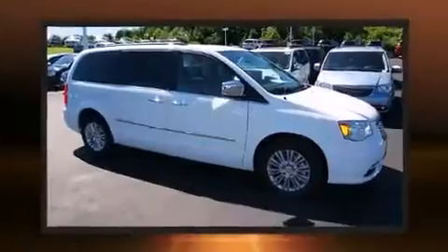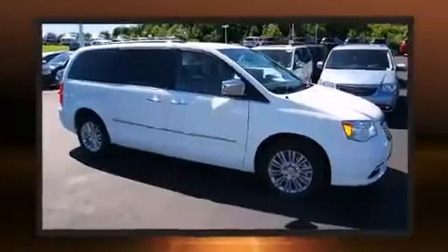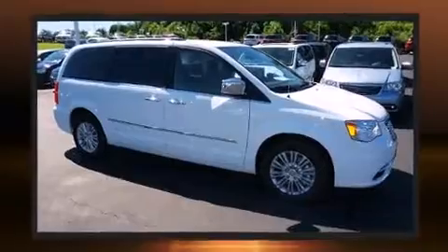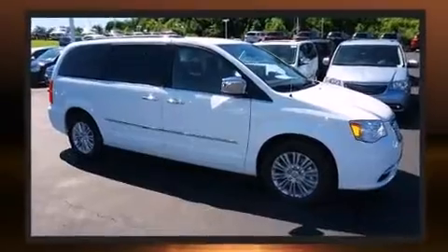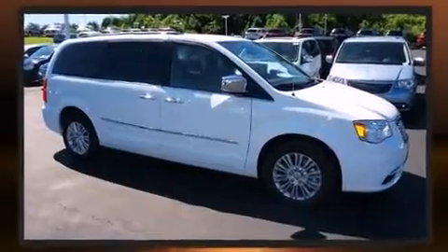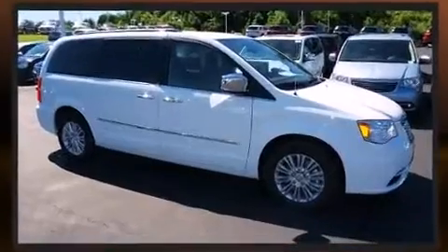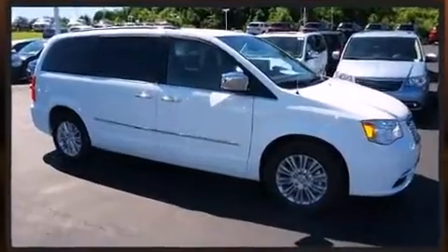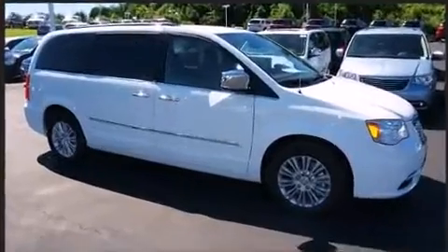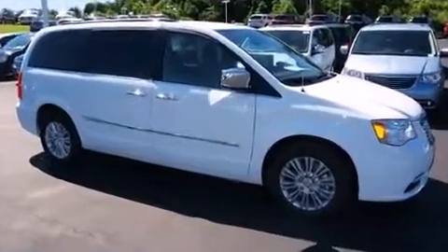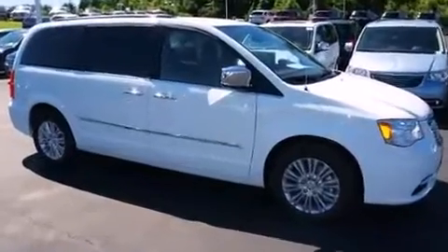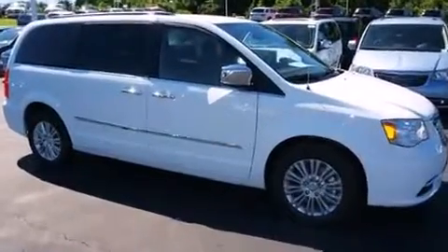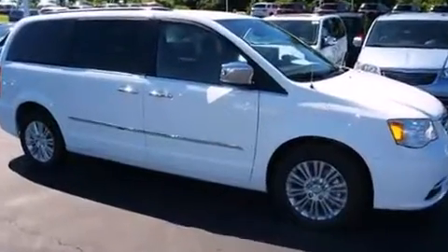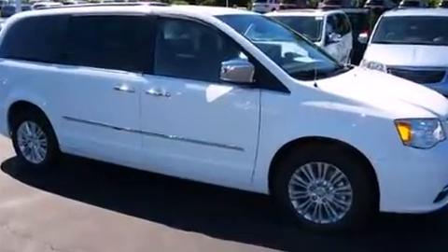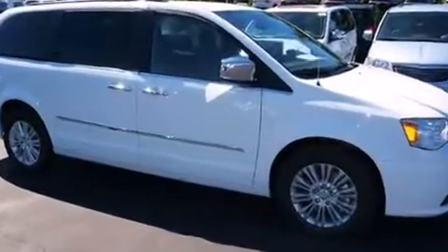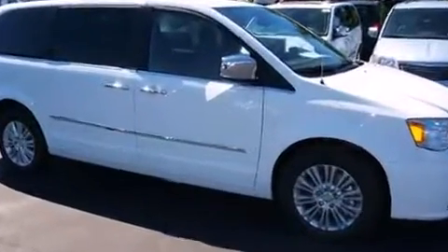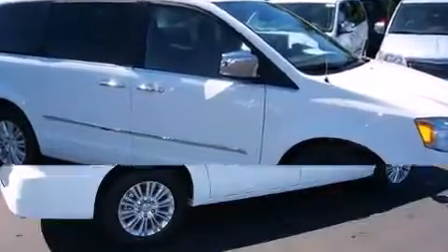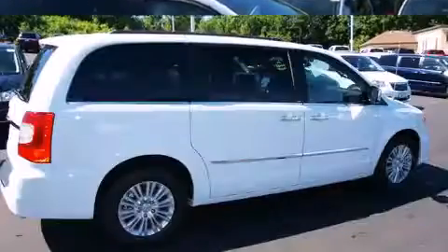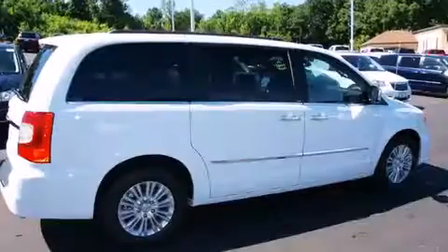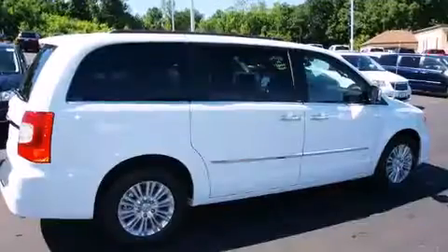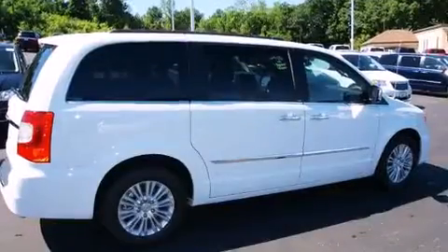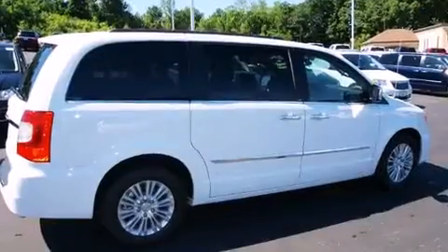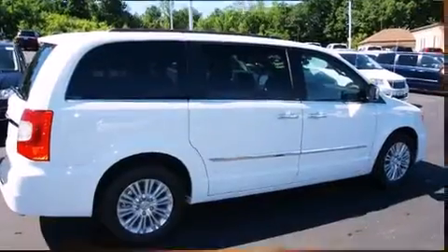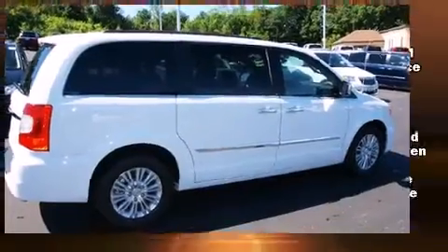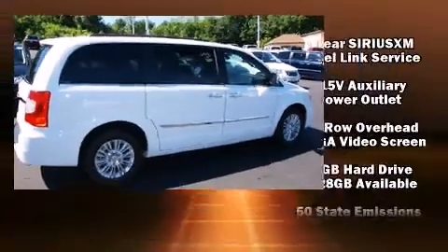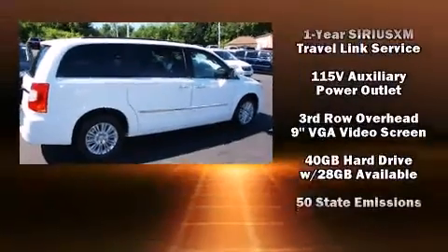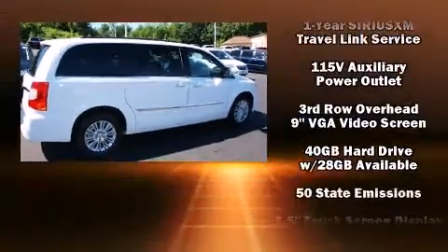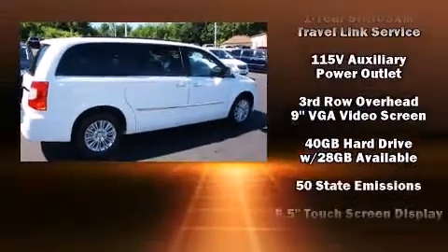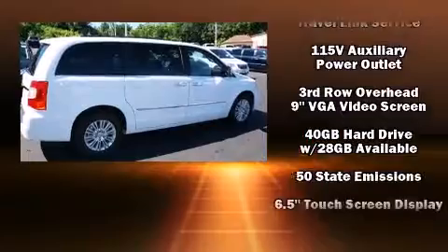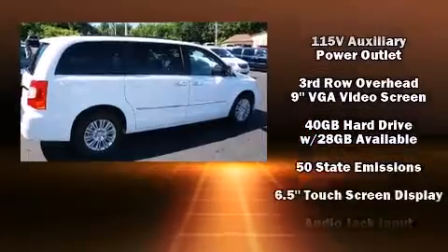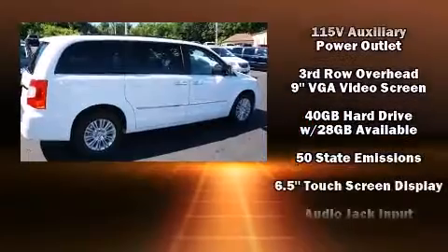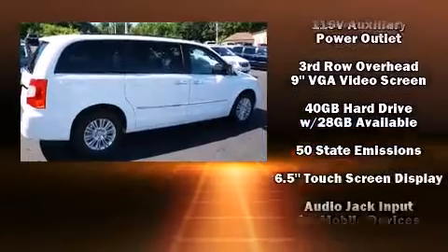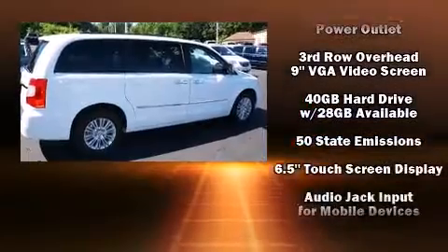Rear LCD monitors provide entertainment that your passengers will appreciate, no matter how far the drive.